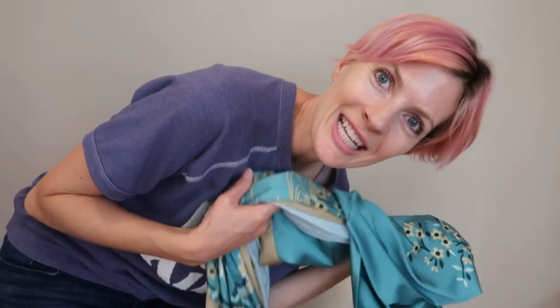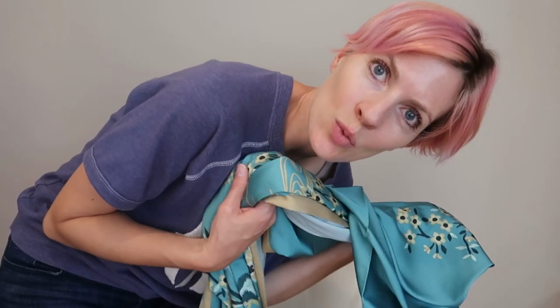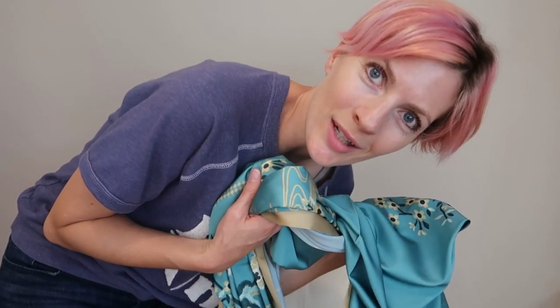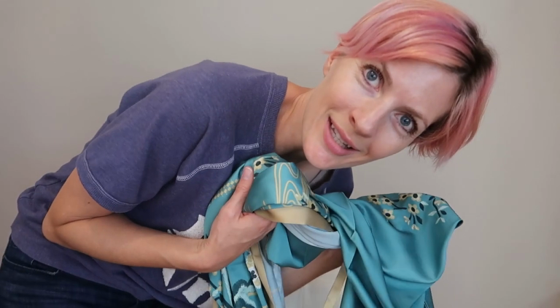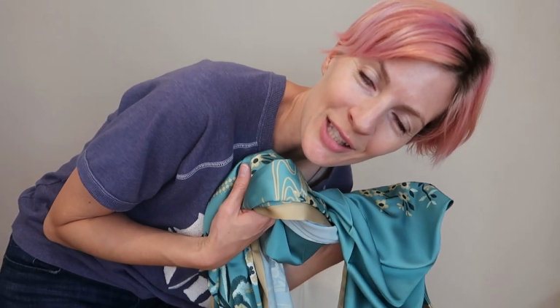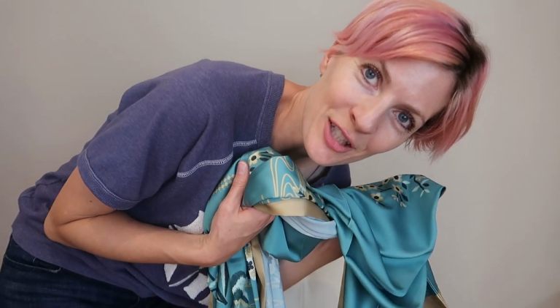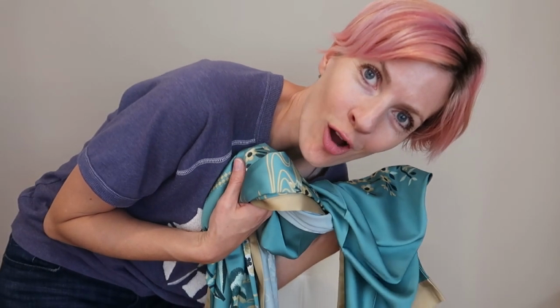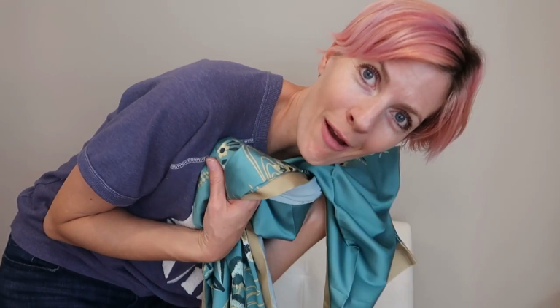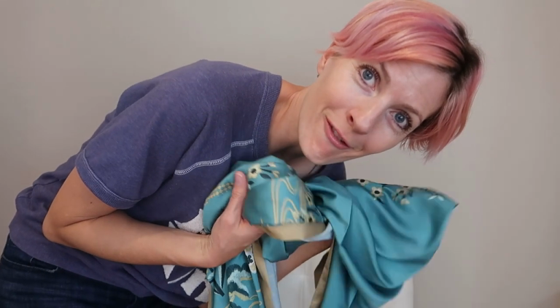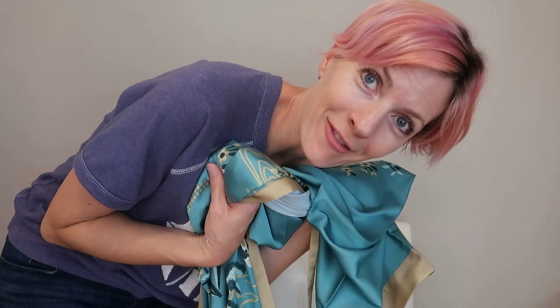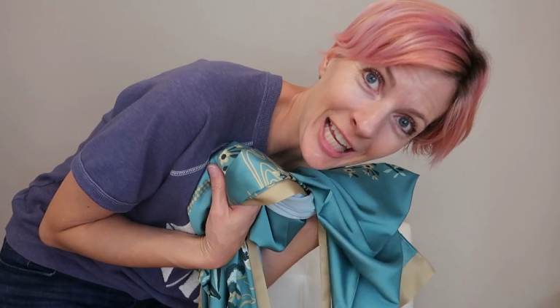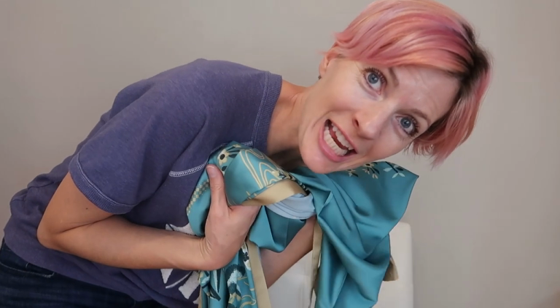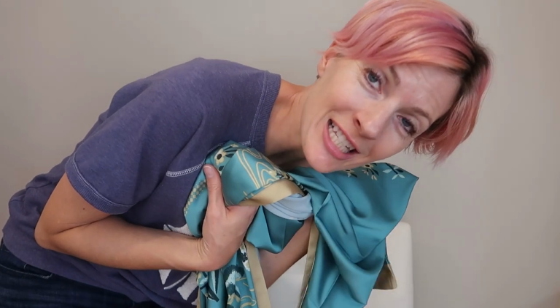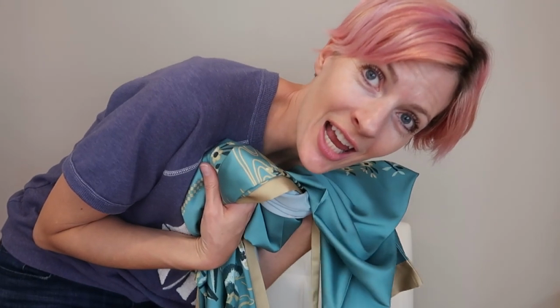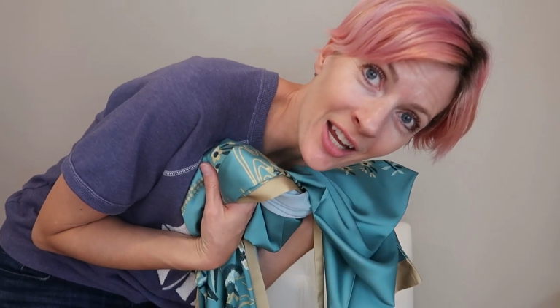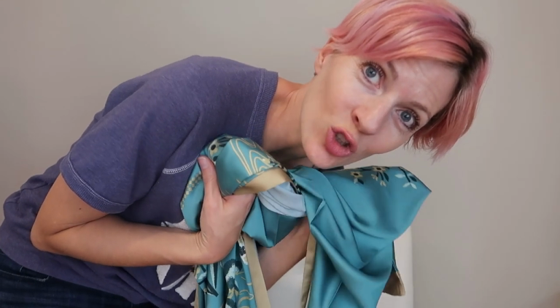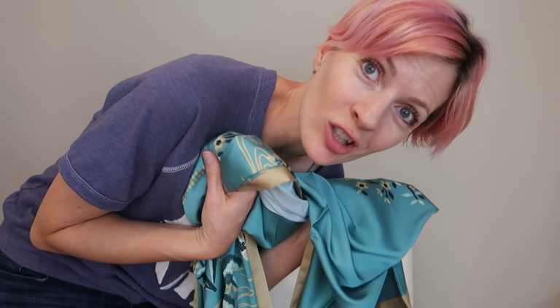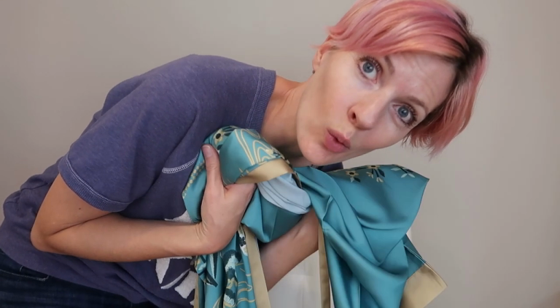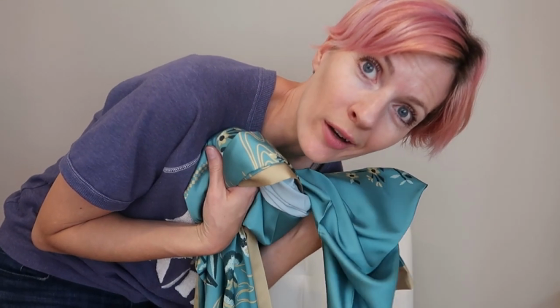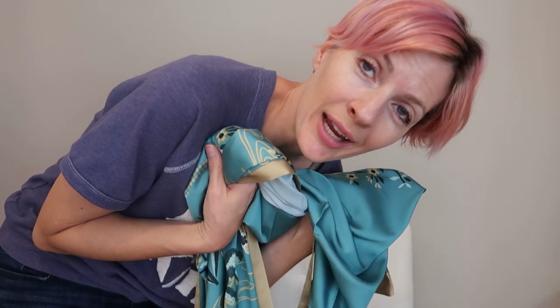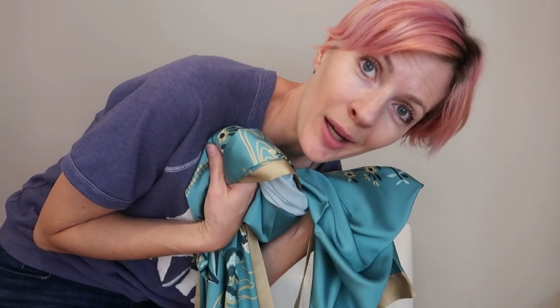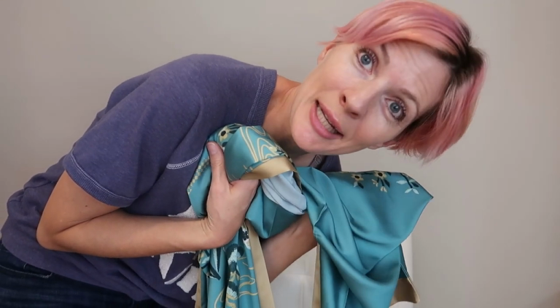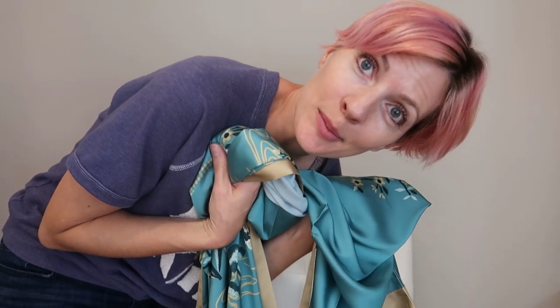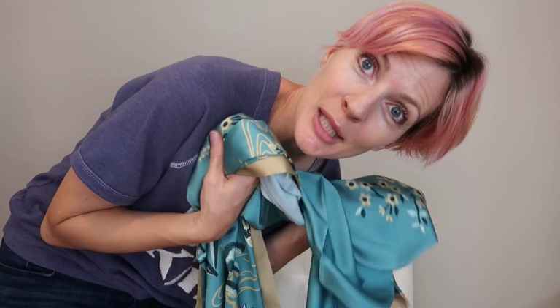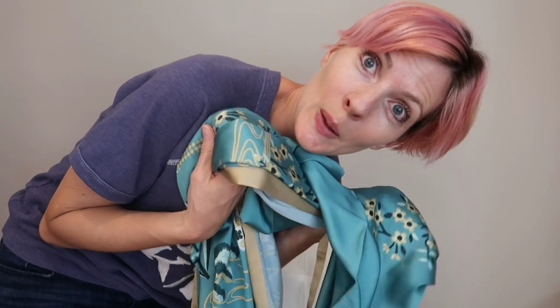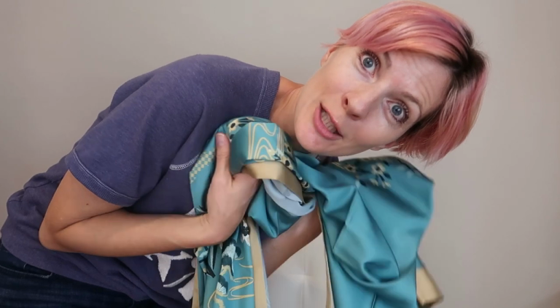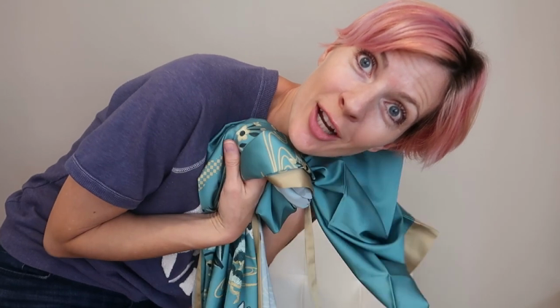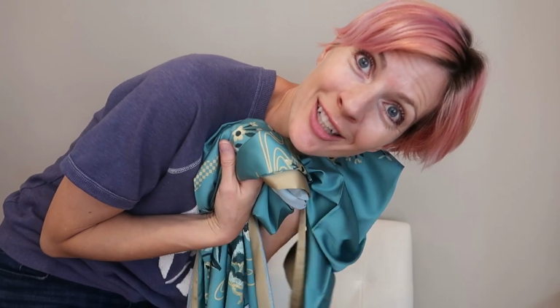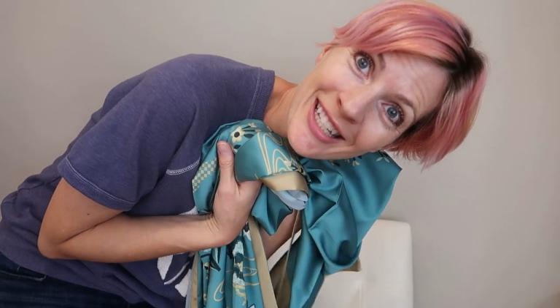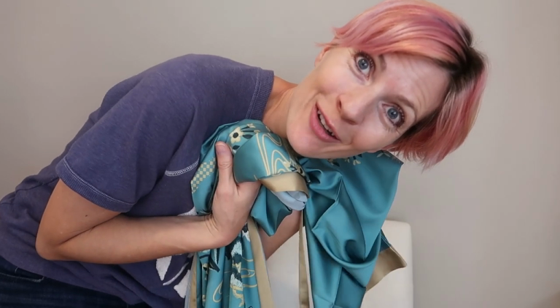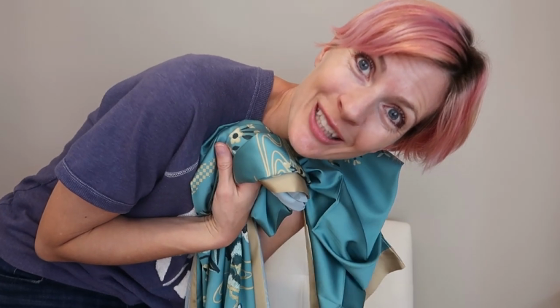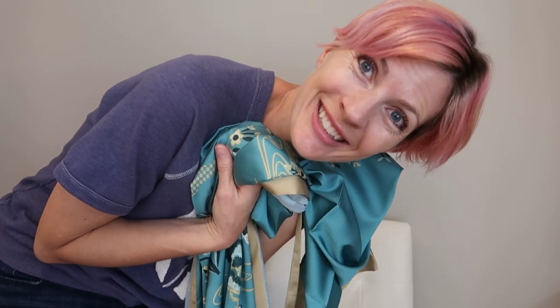It is one size fits all. I'm five feet eight and usually wear a medium, so let's try it on and see how it looks.